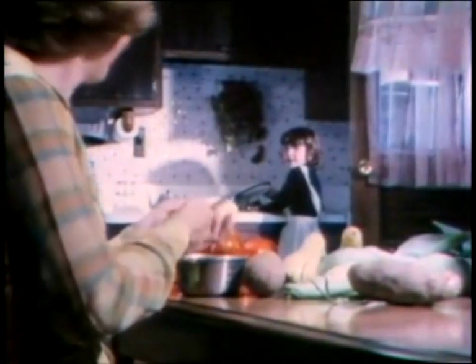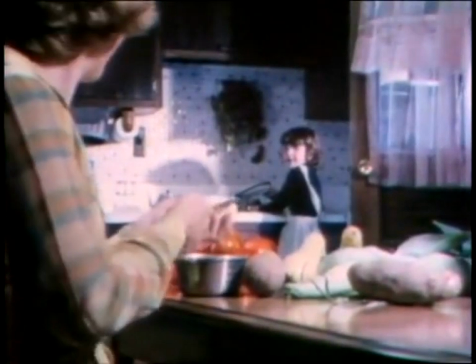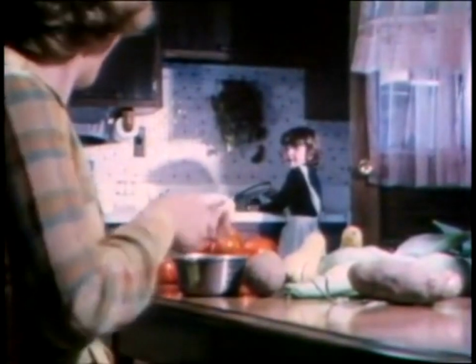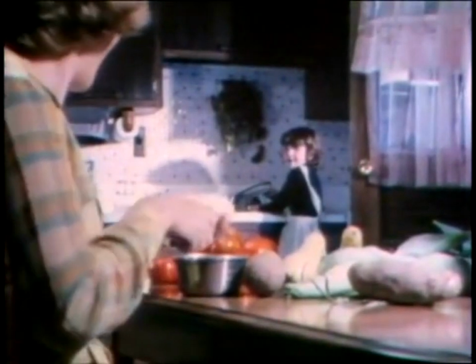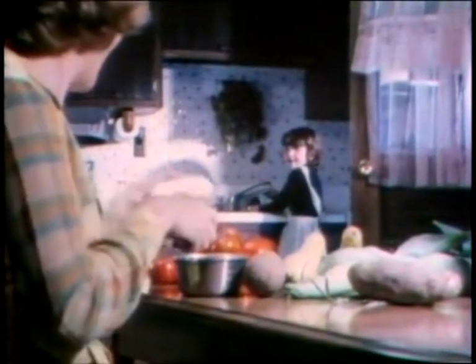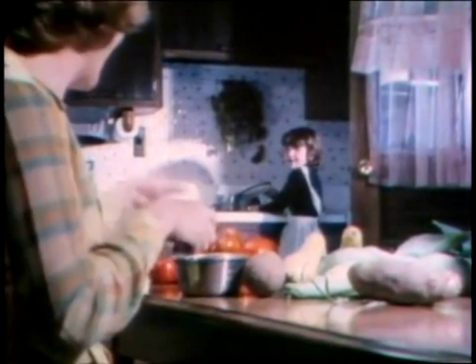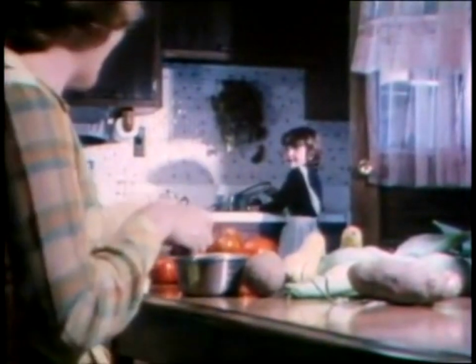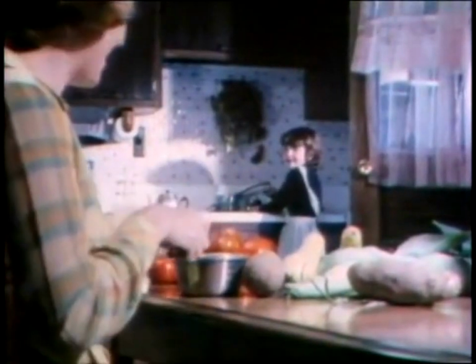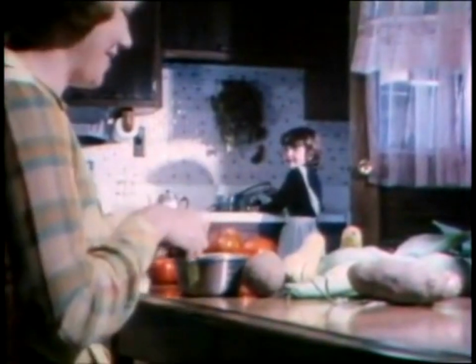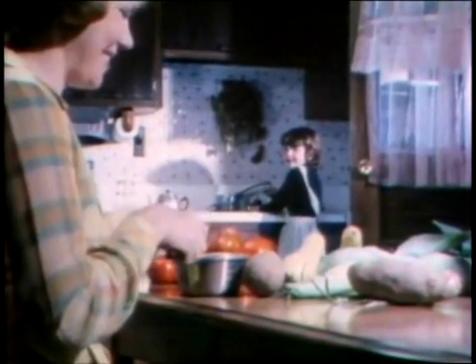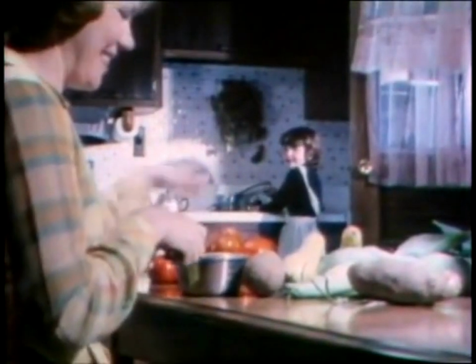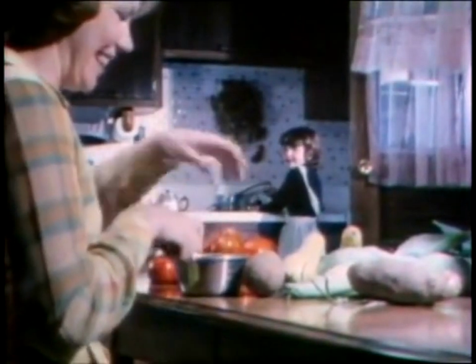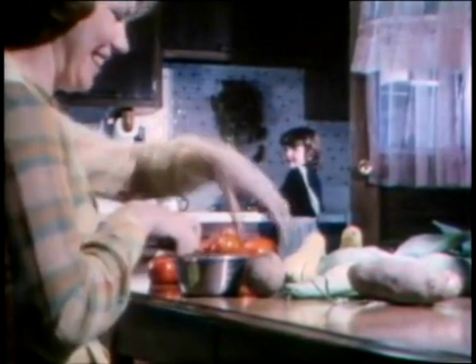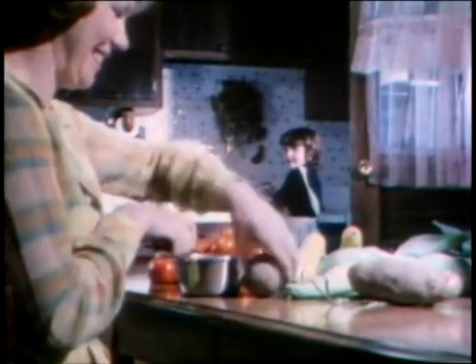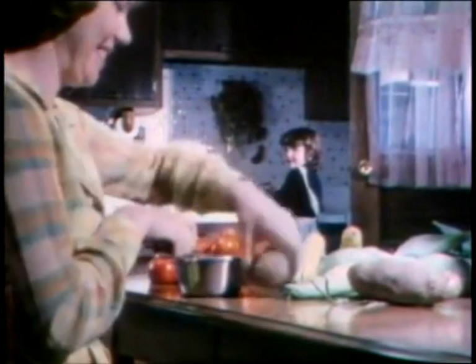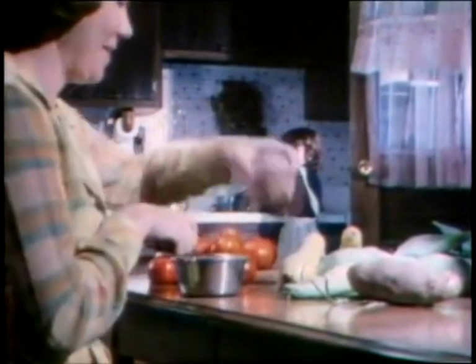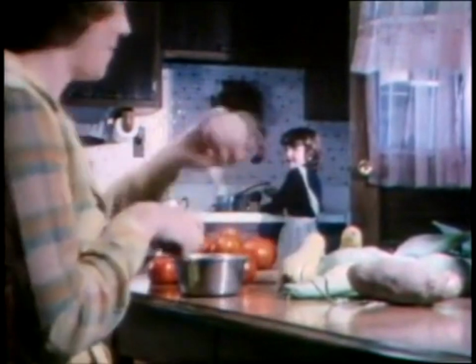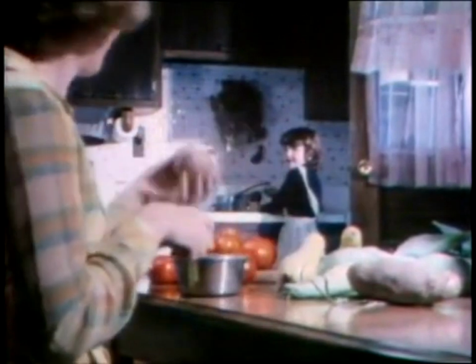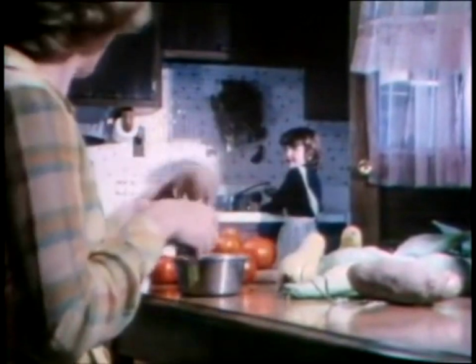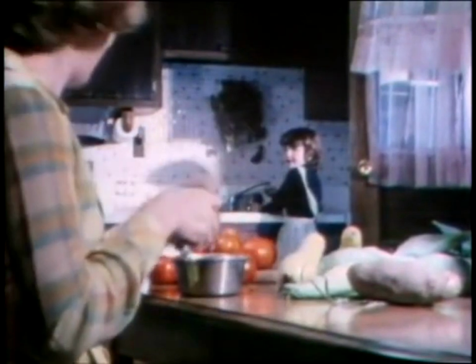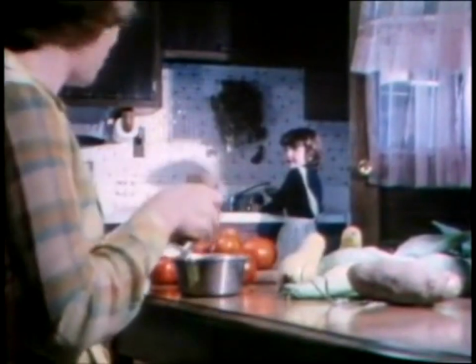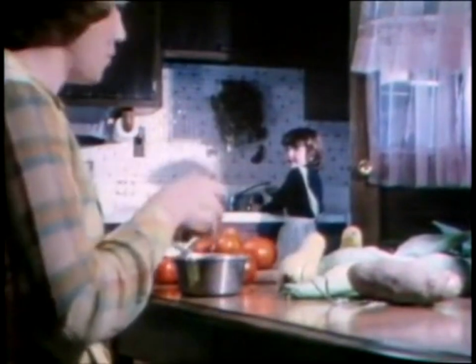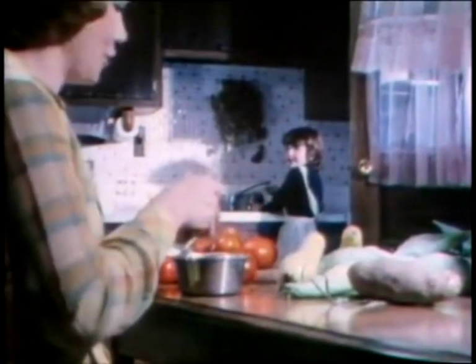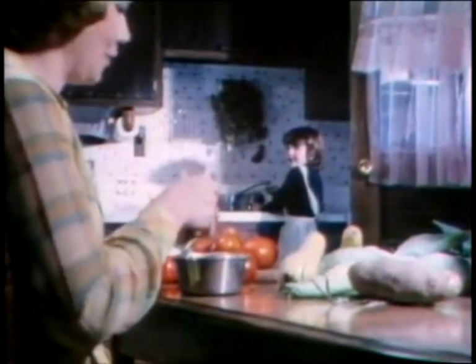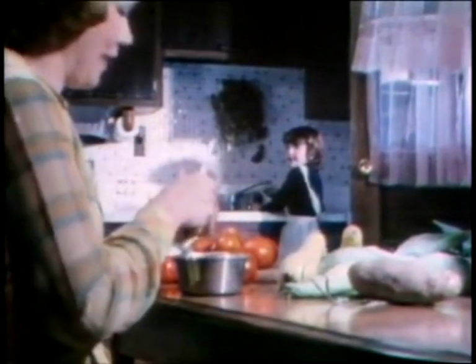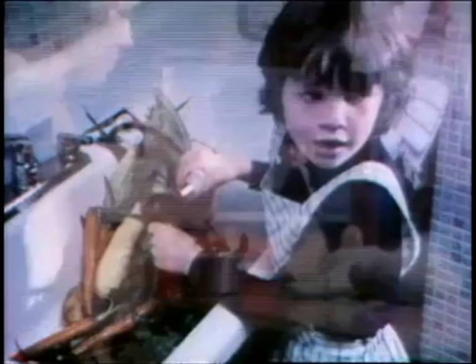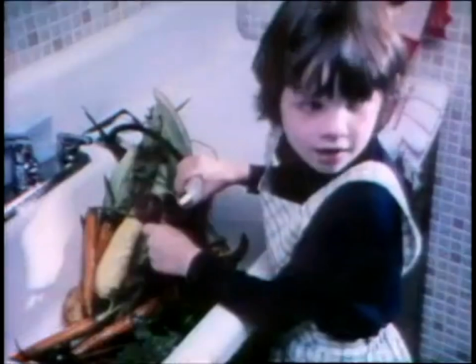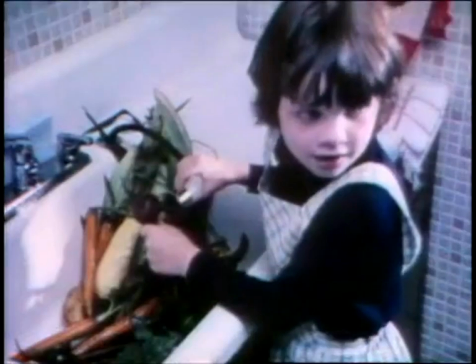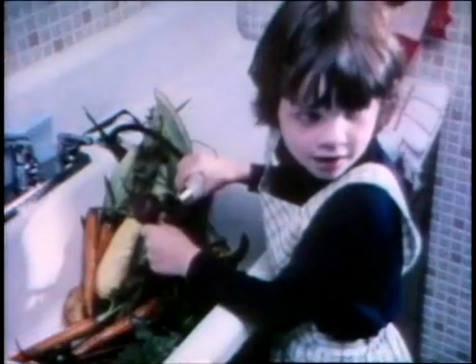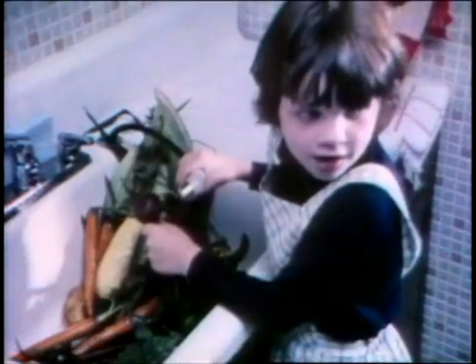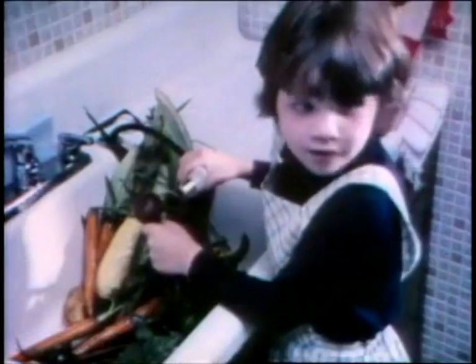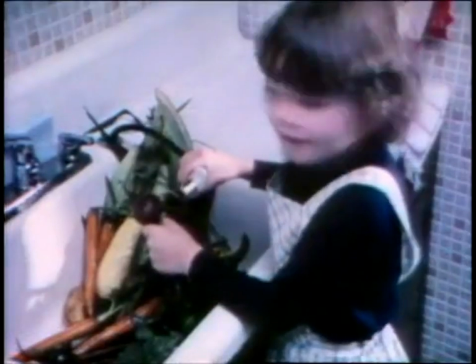Oh, that's good, Jenny. Wash them good. We'll have them for lunch. Okay.